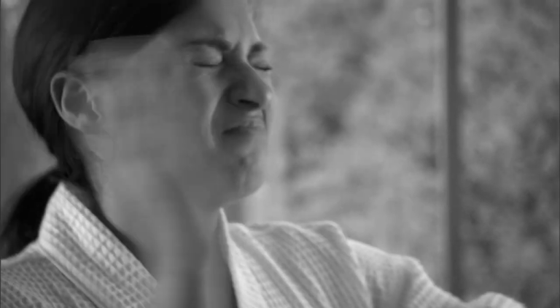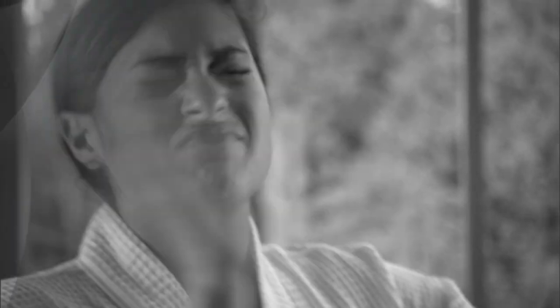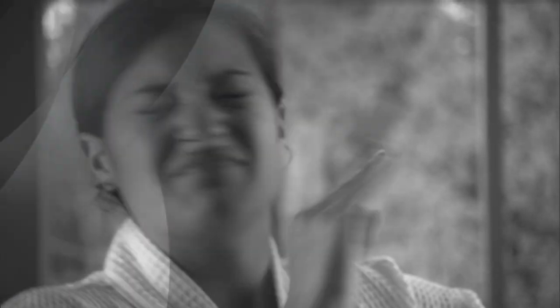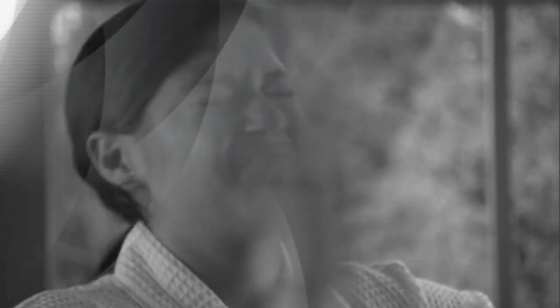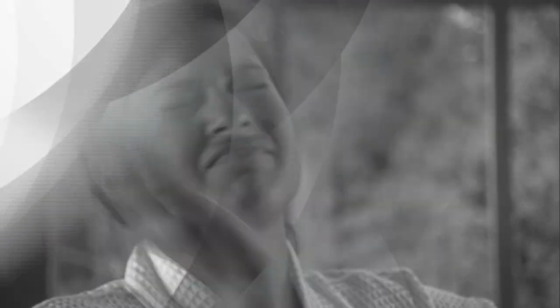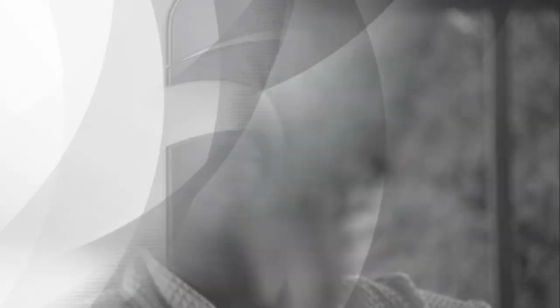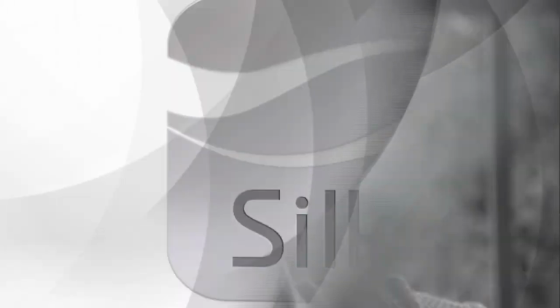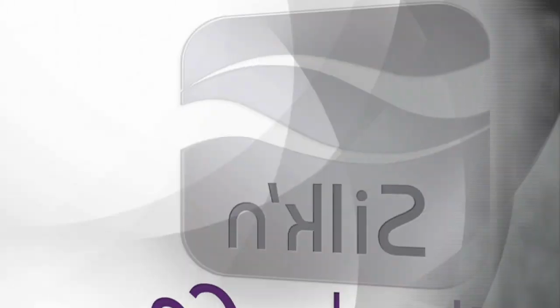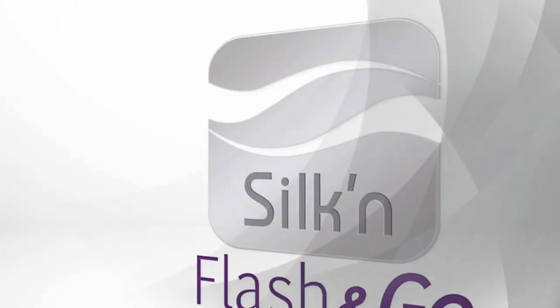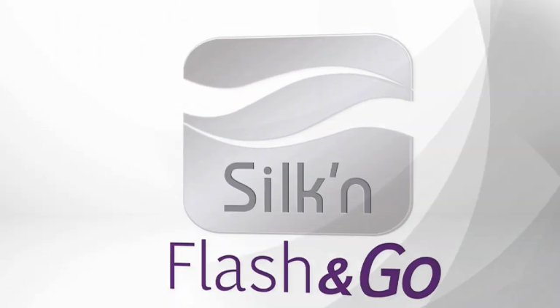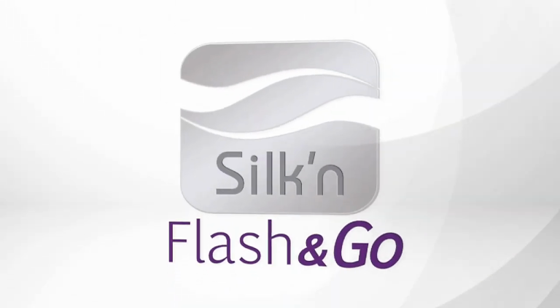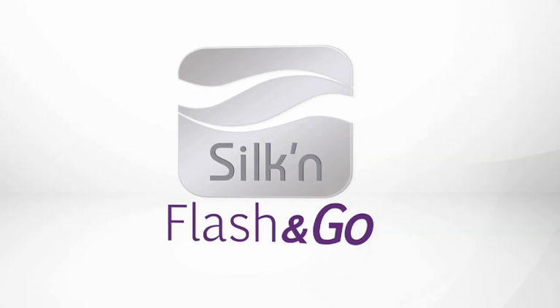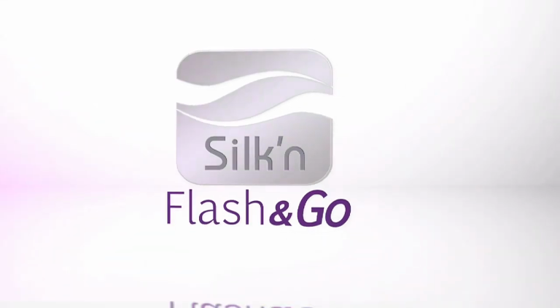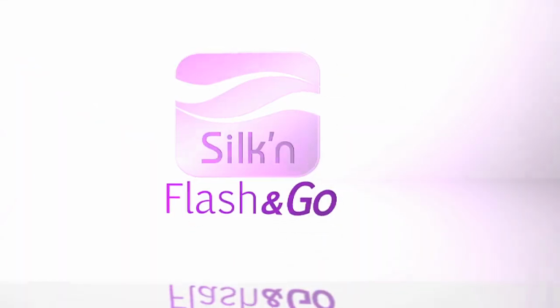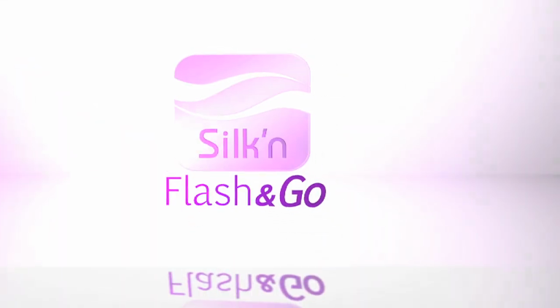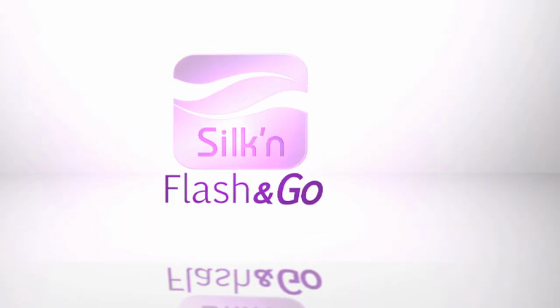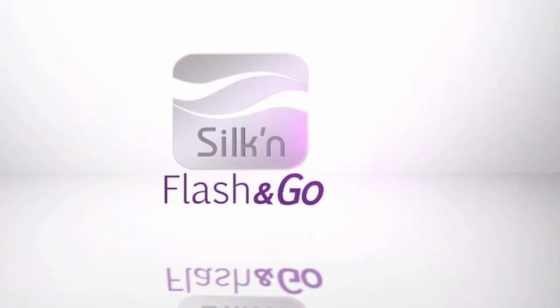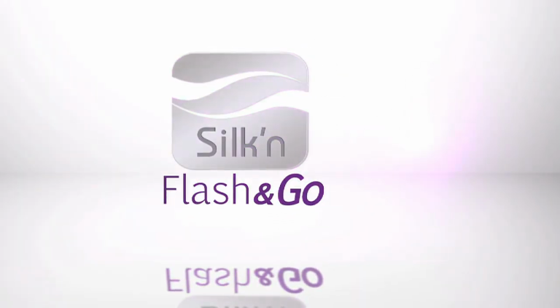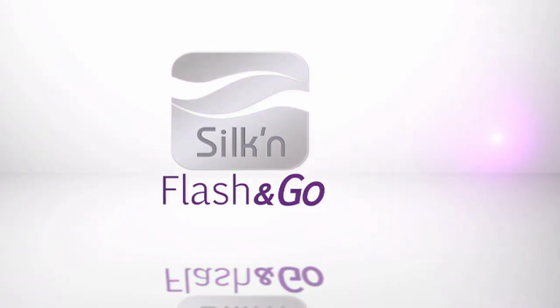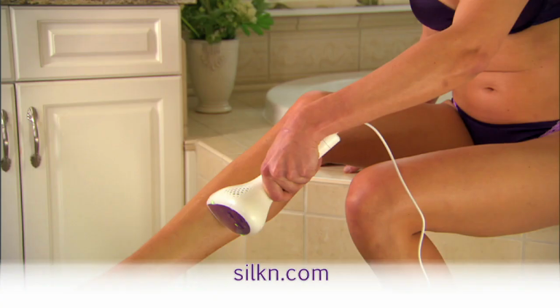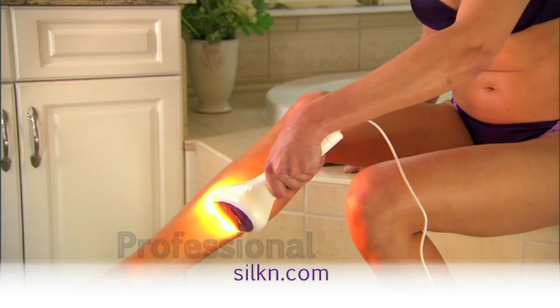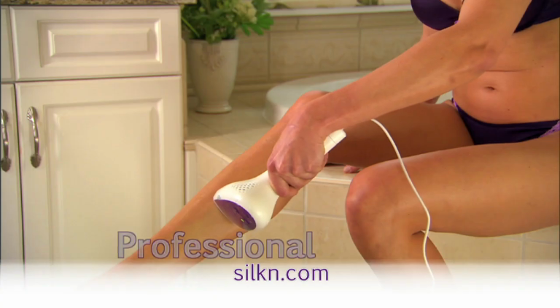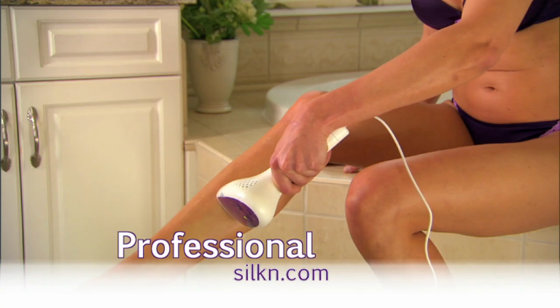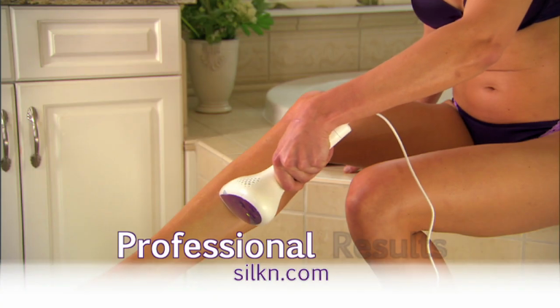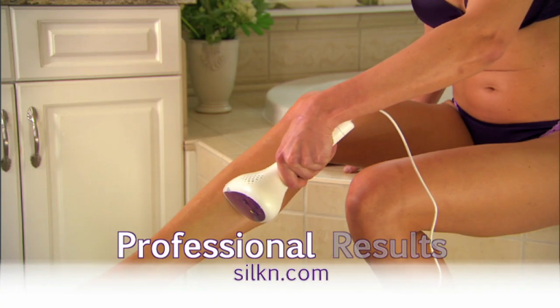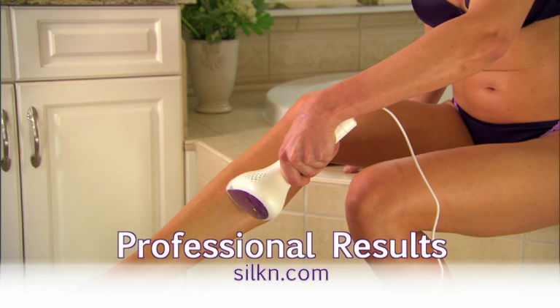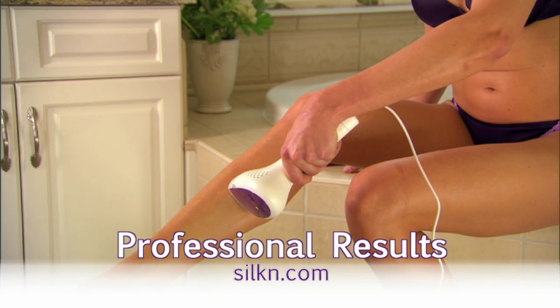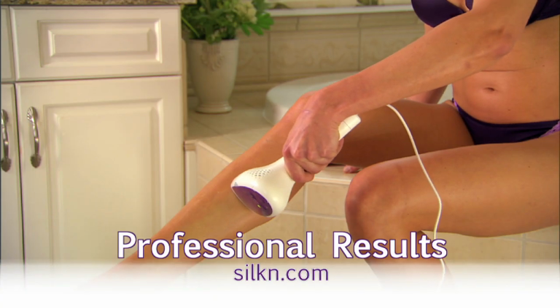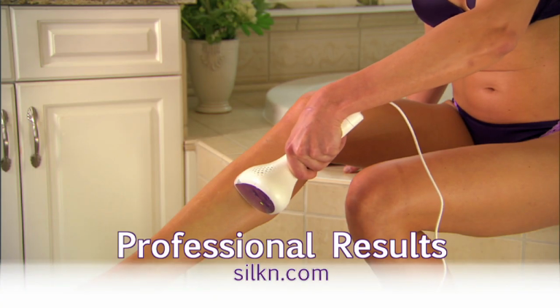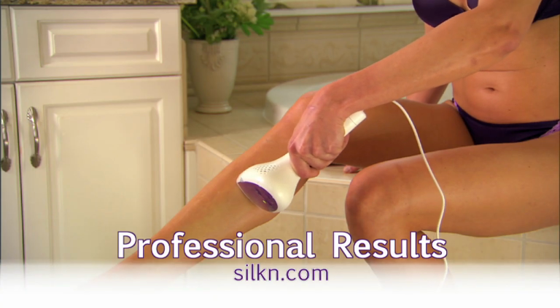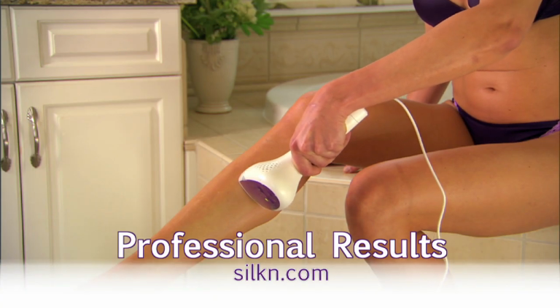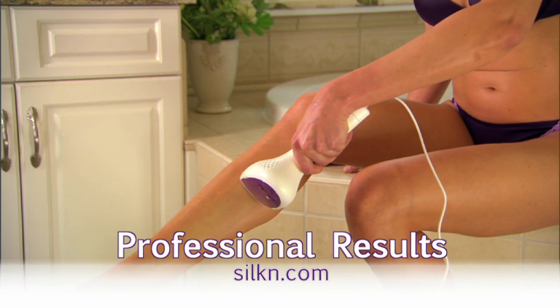No! Introducing Silken Flash & Go. Get professional results in the privacy of your home.